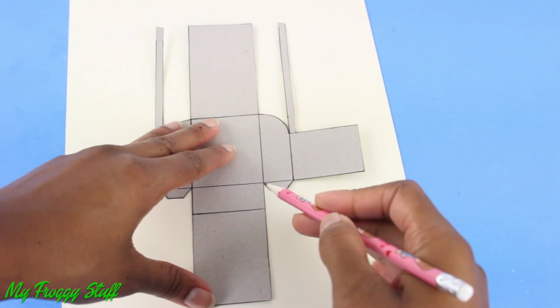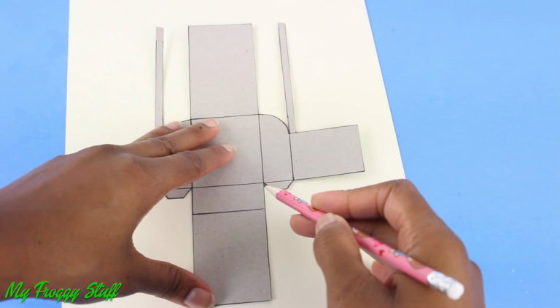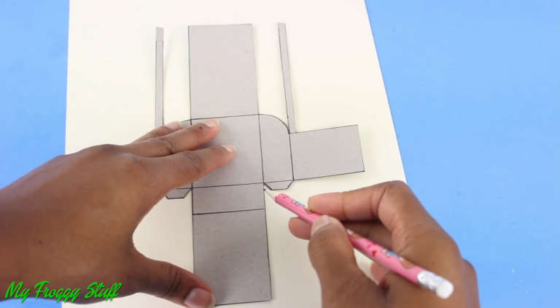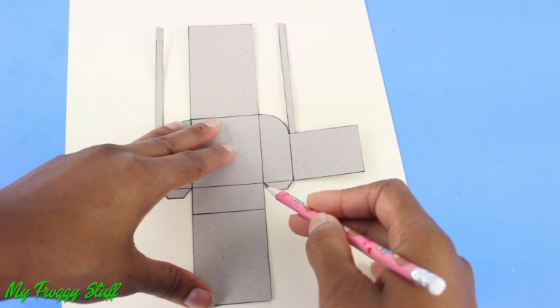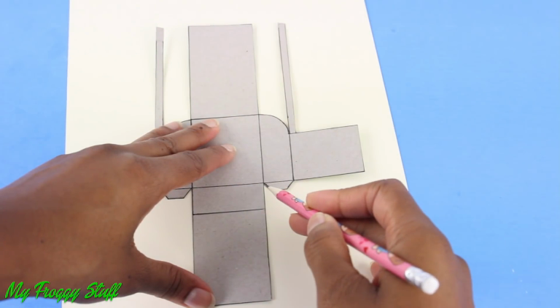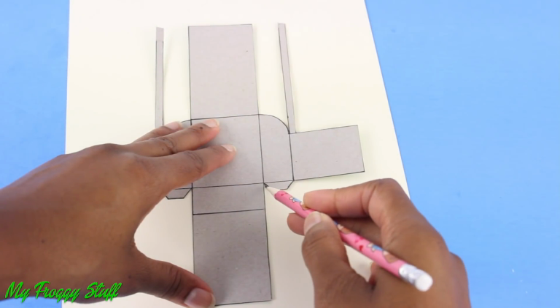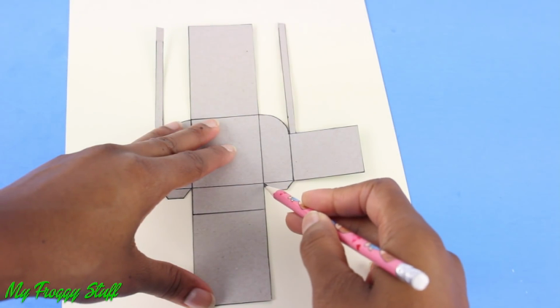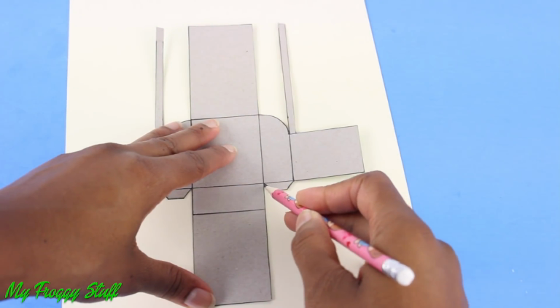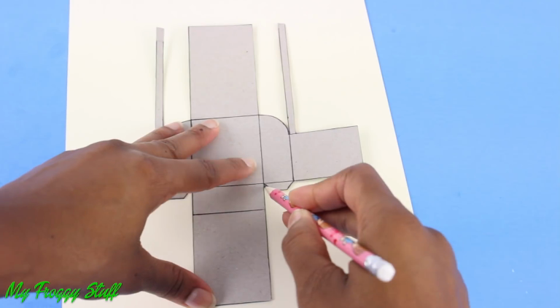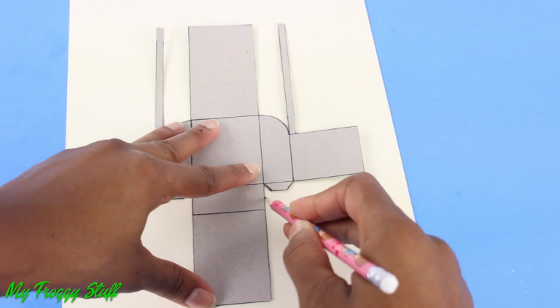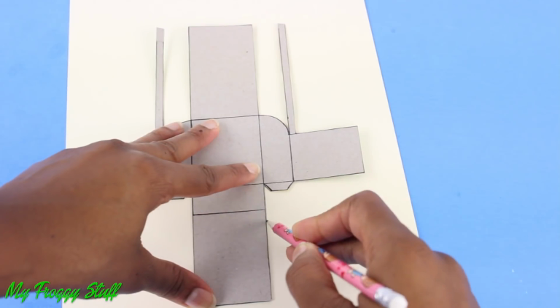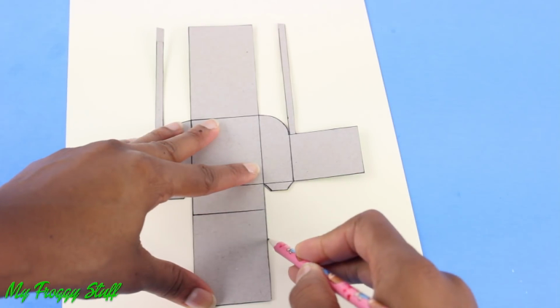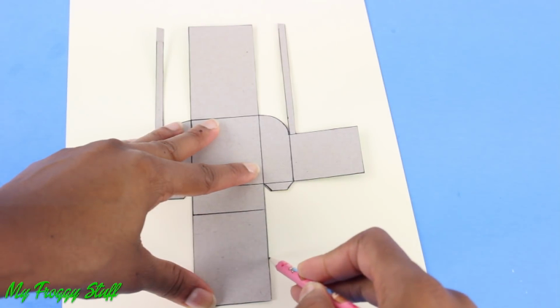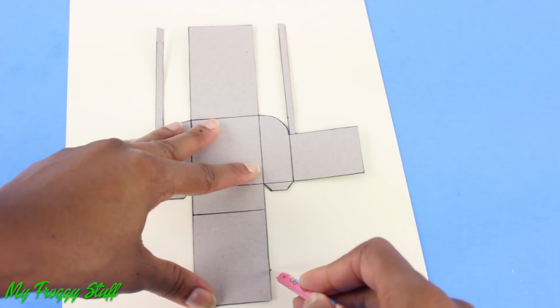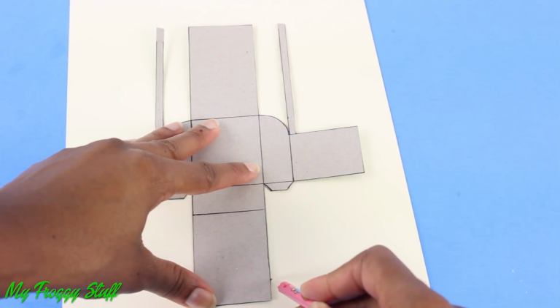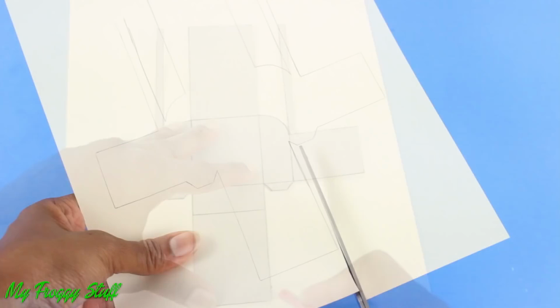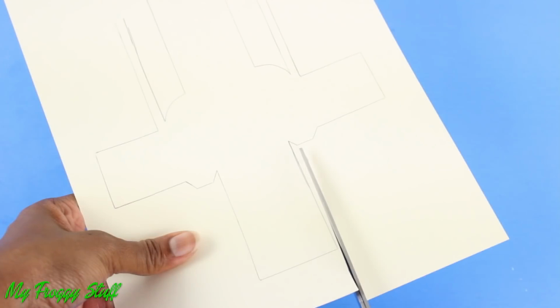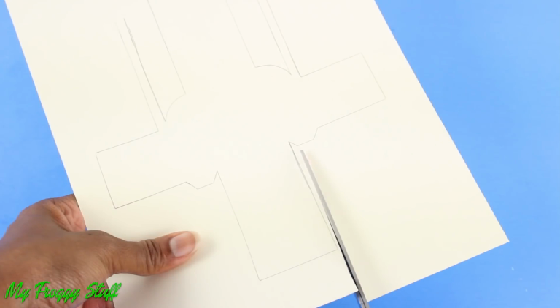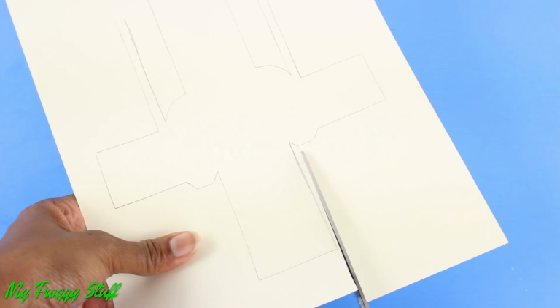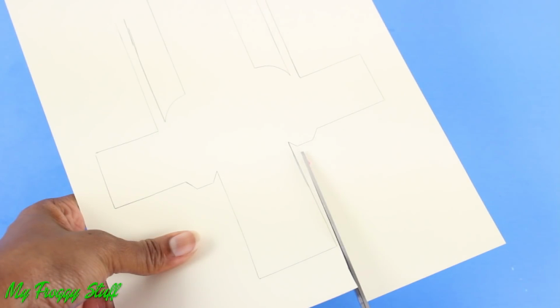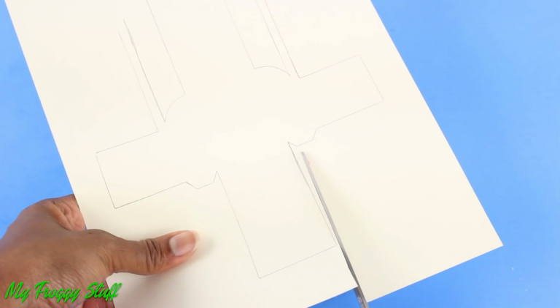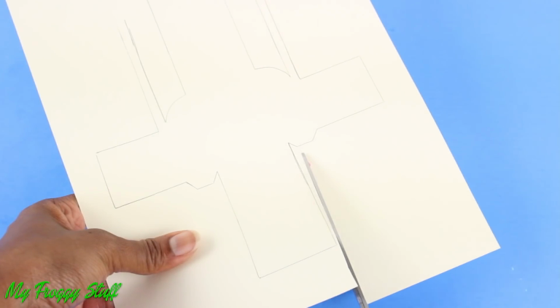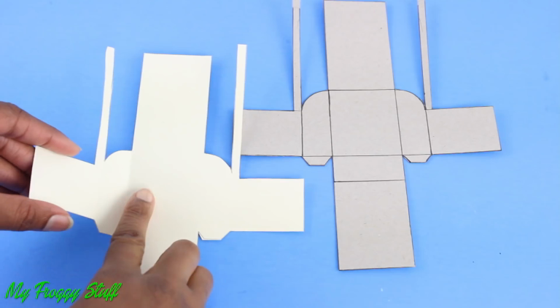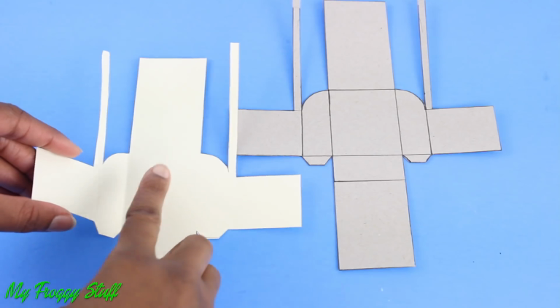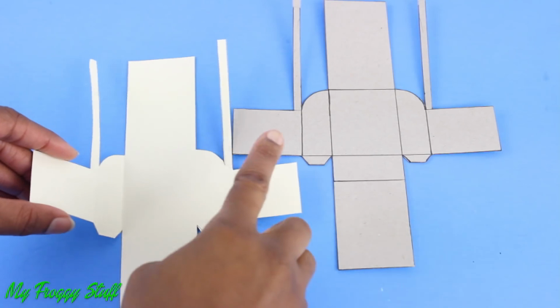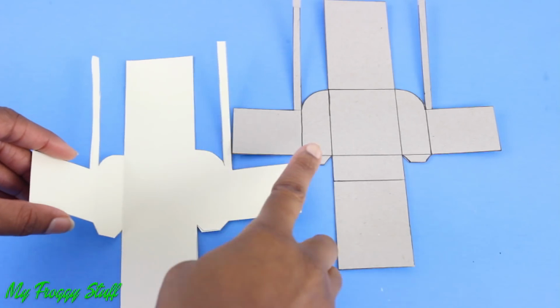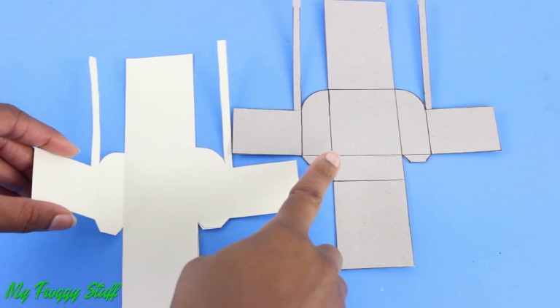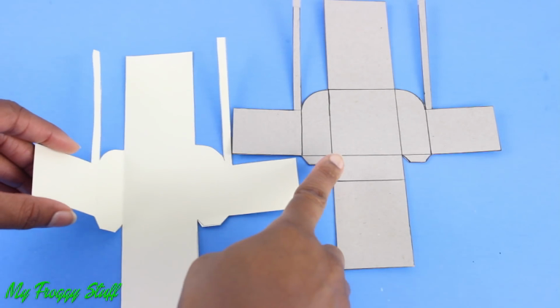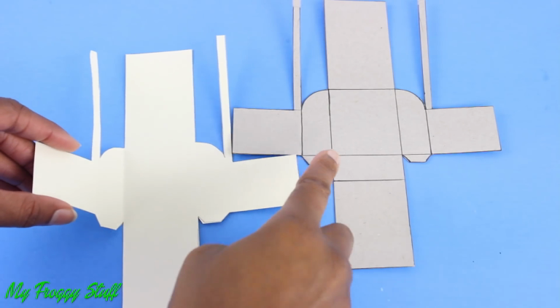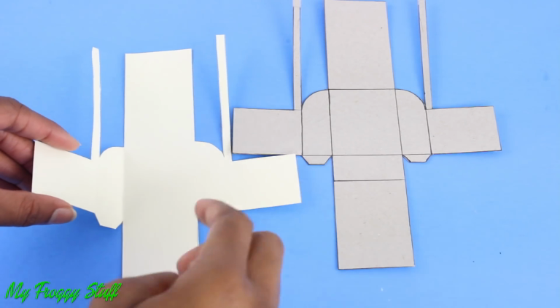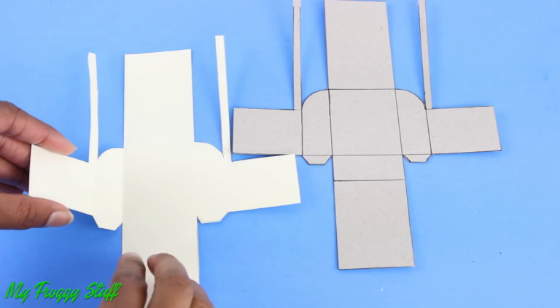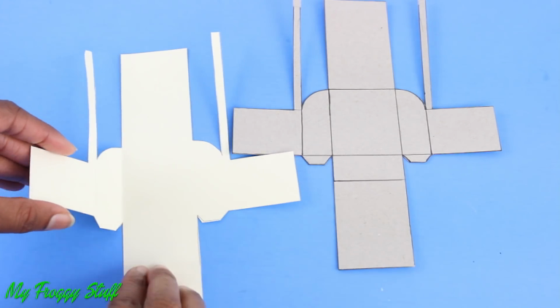Trace the pattern onto a piece of cardstock. Cut it out. Fold where the lines were drawn.